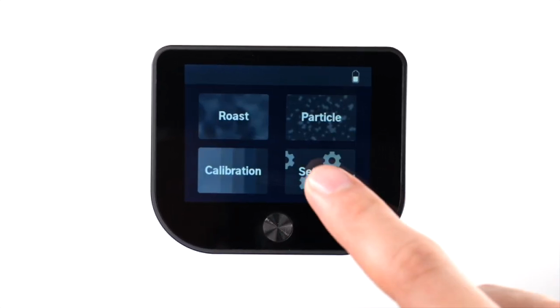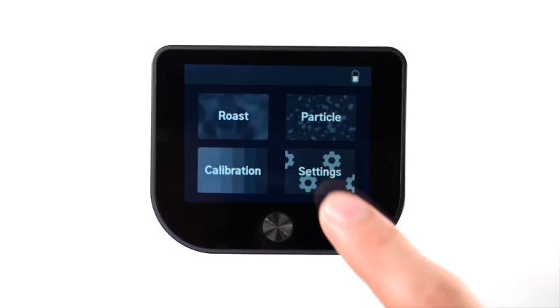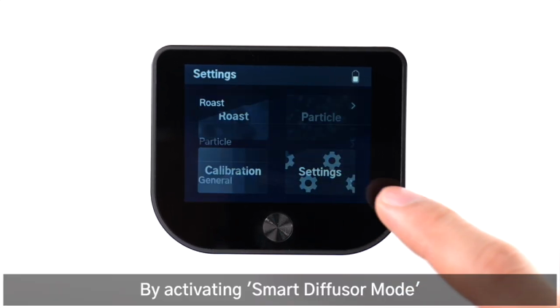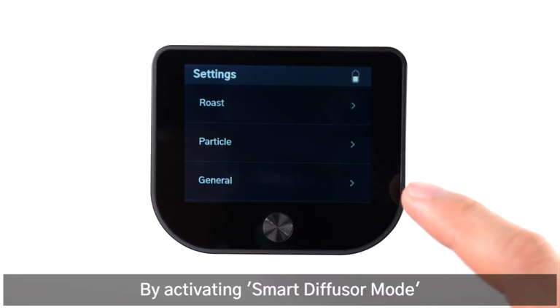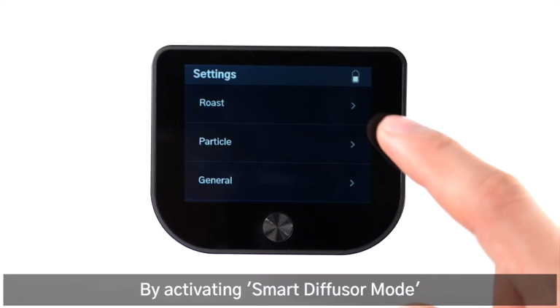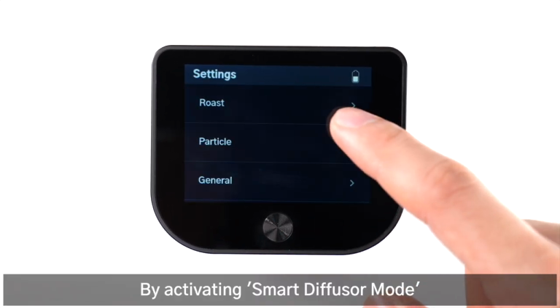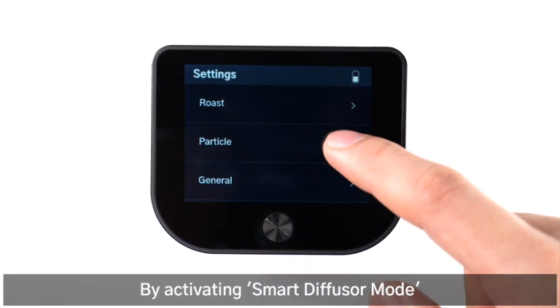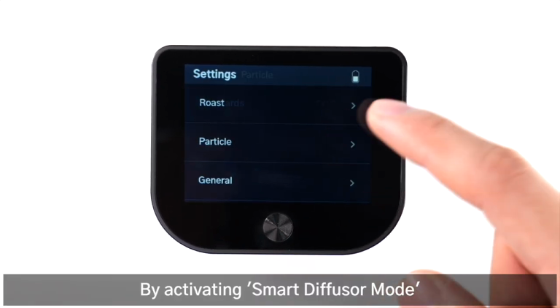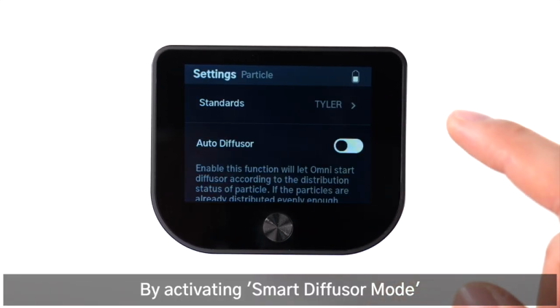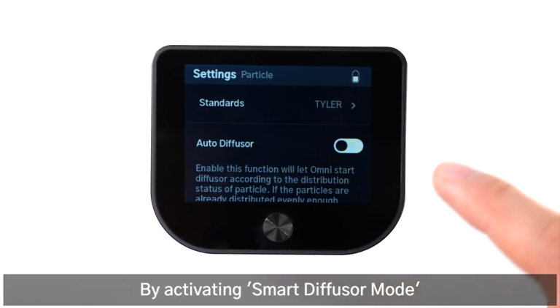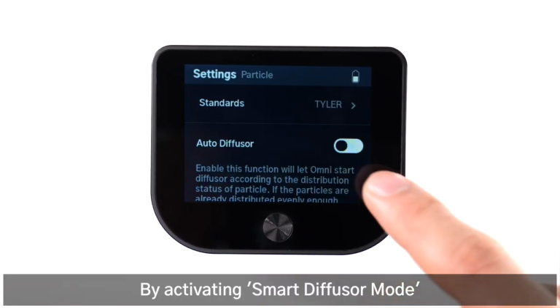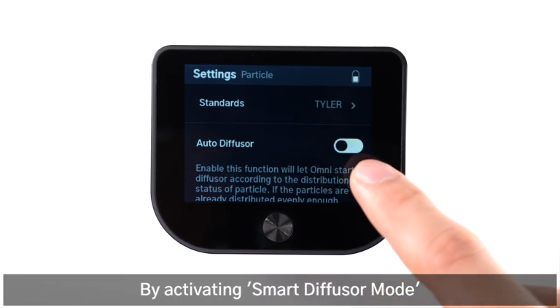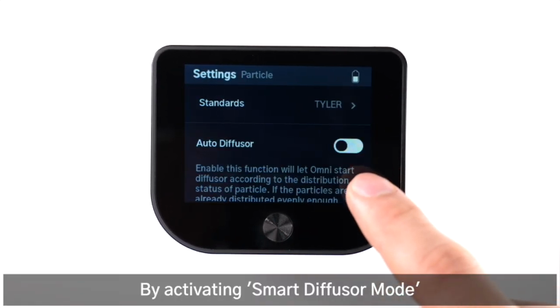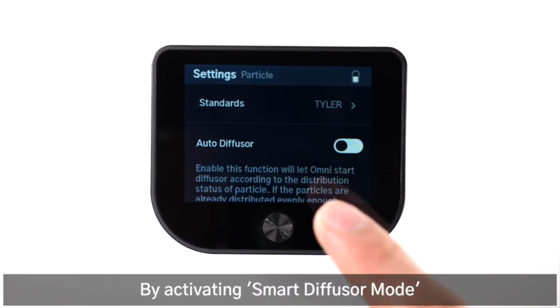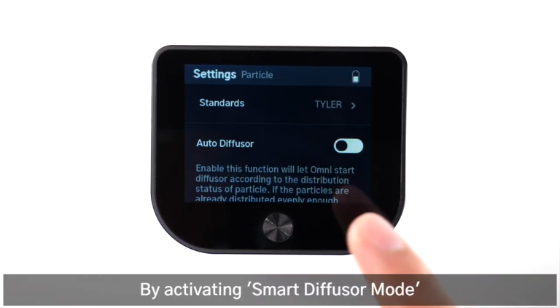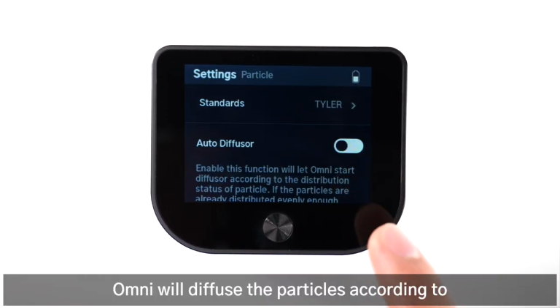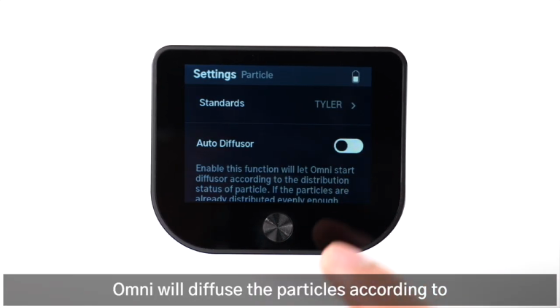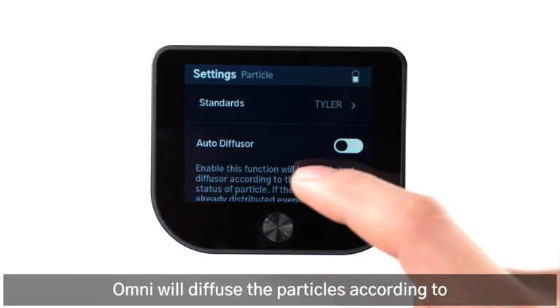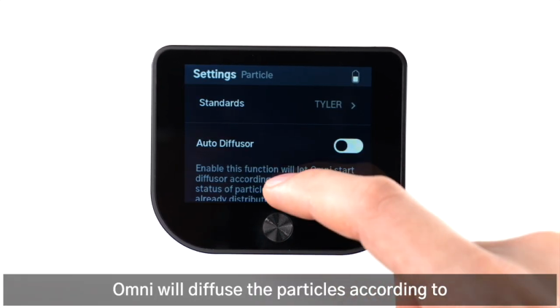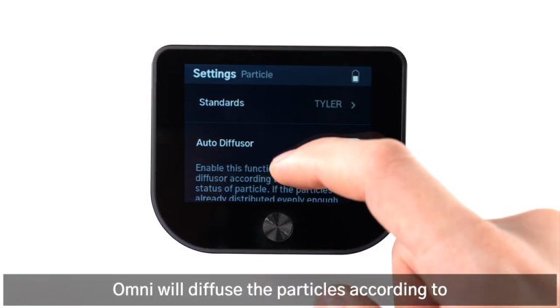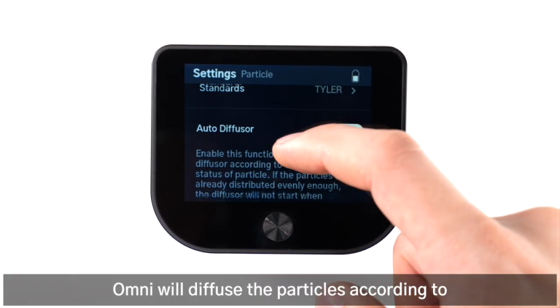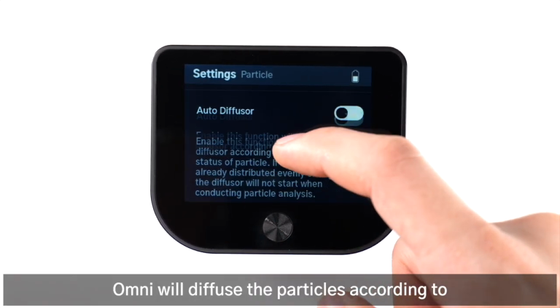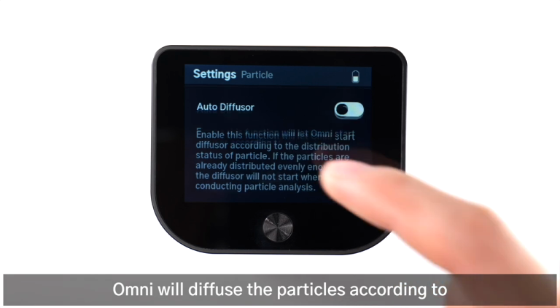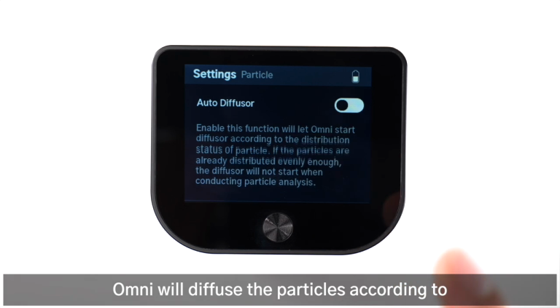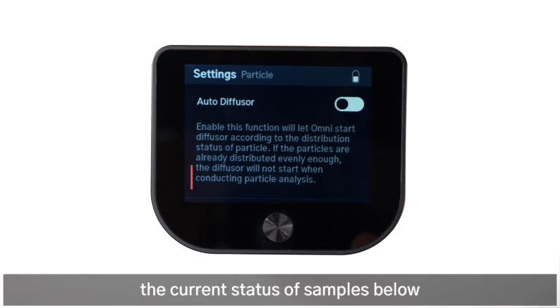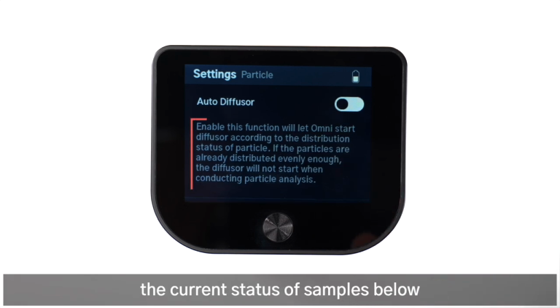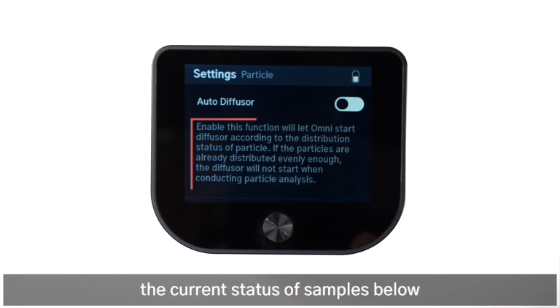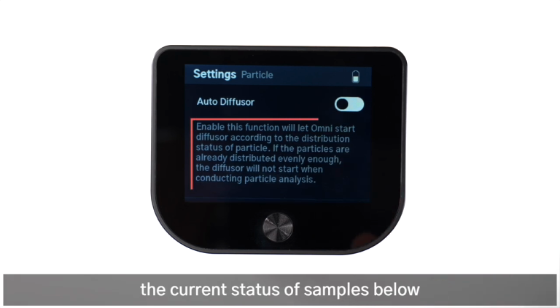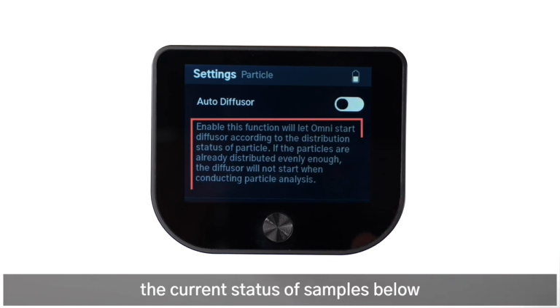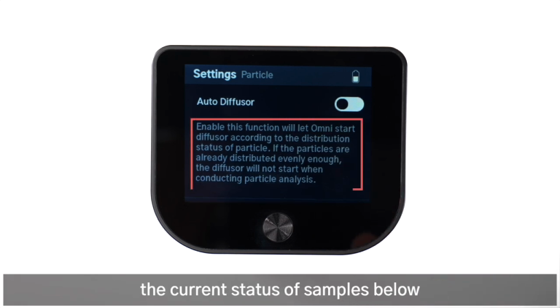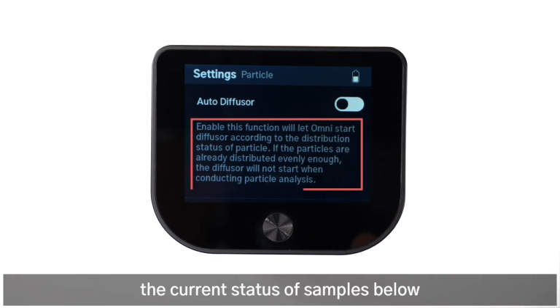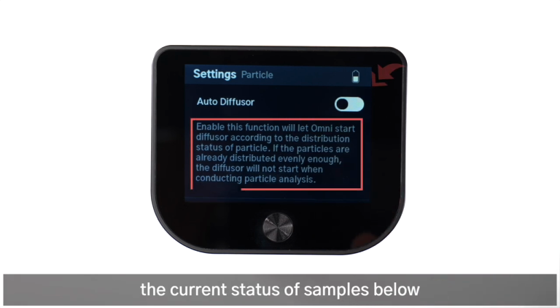By activating smart diffuser mode, Omni will diffuse the particles according to the current status of the sample below.